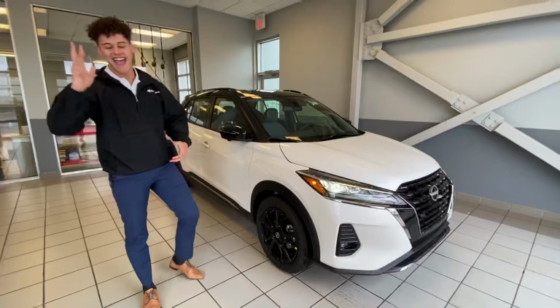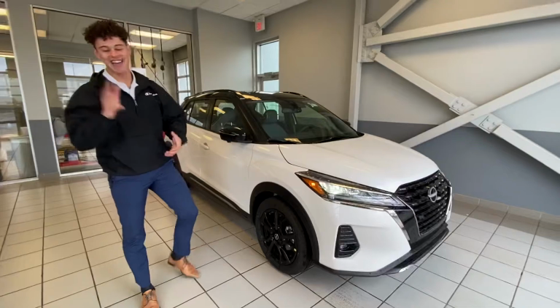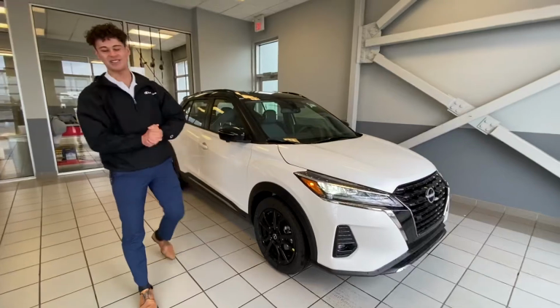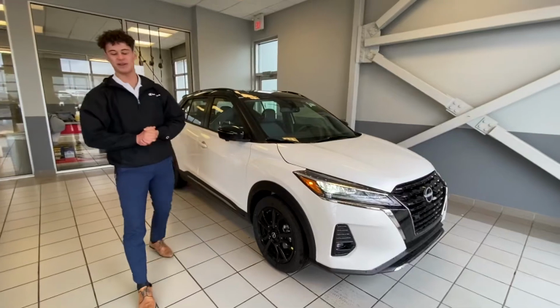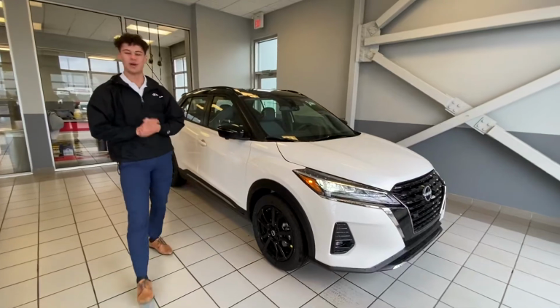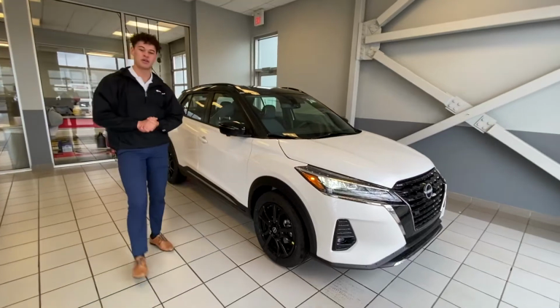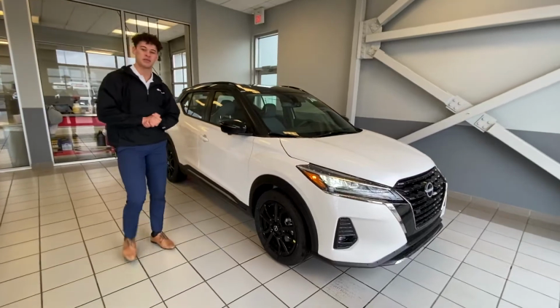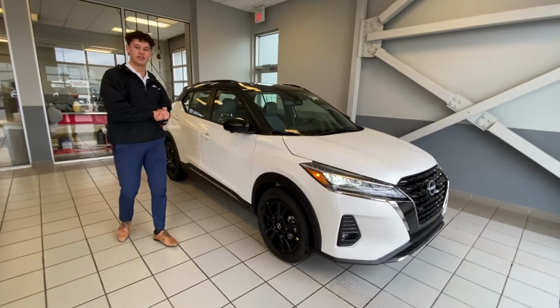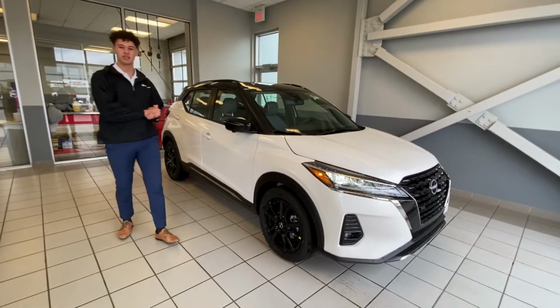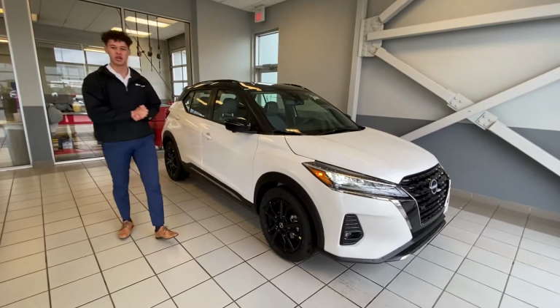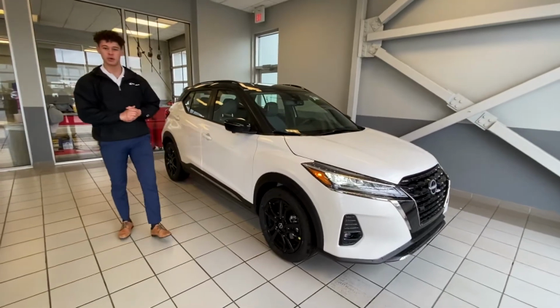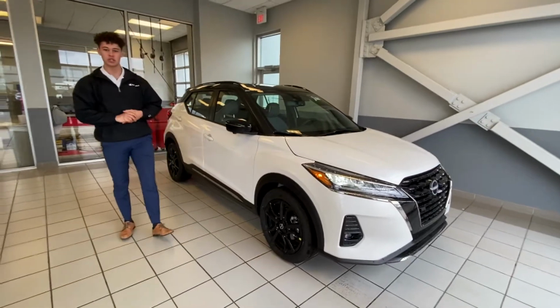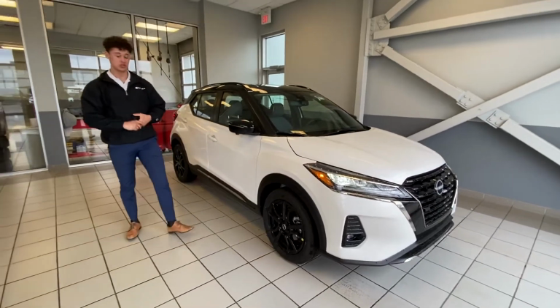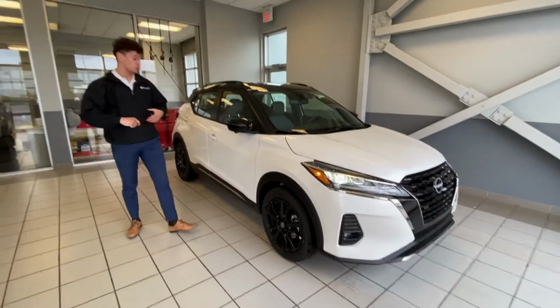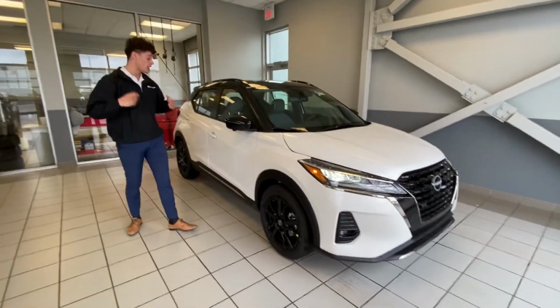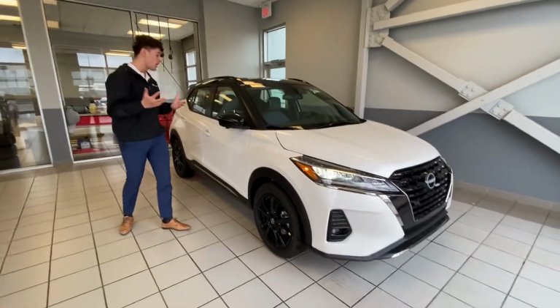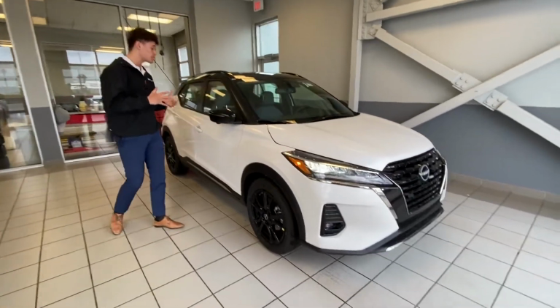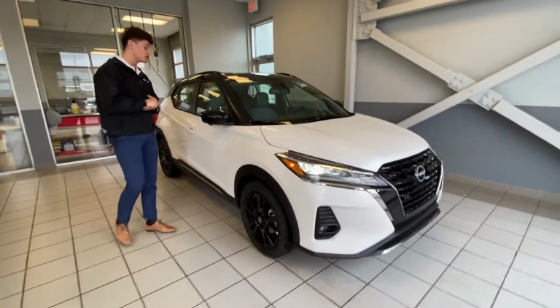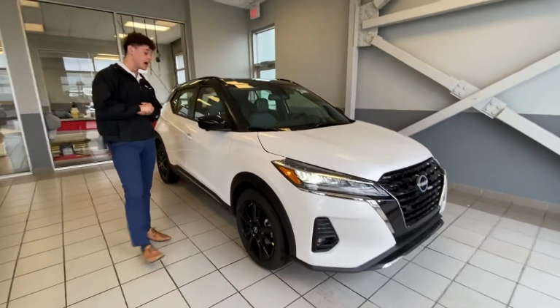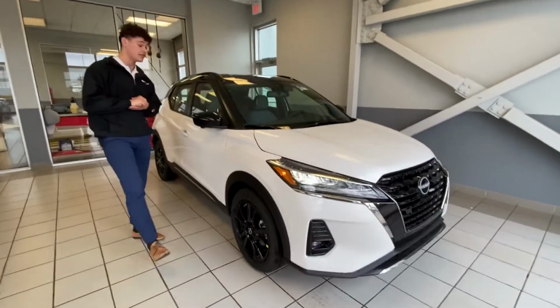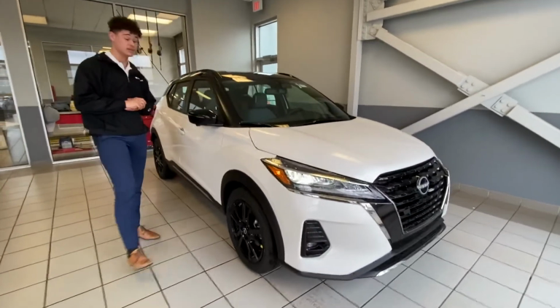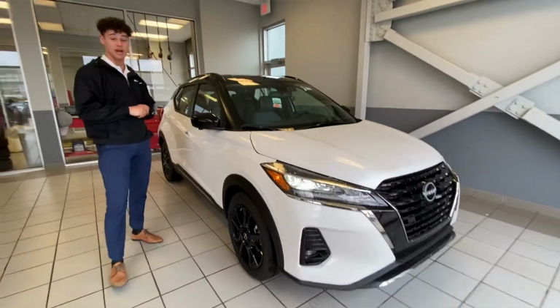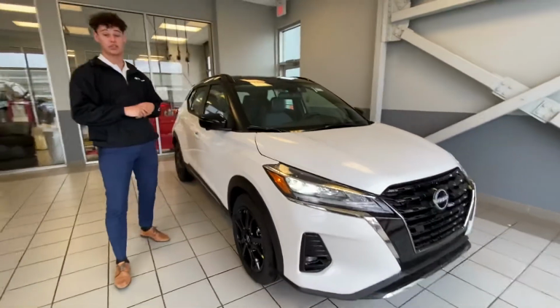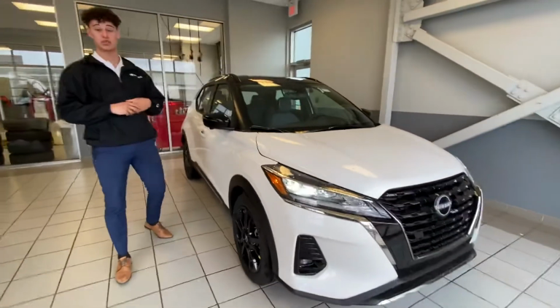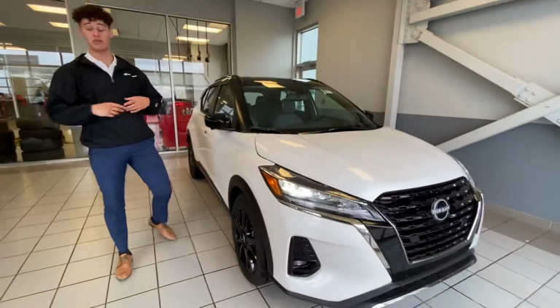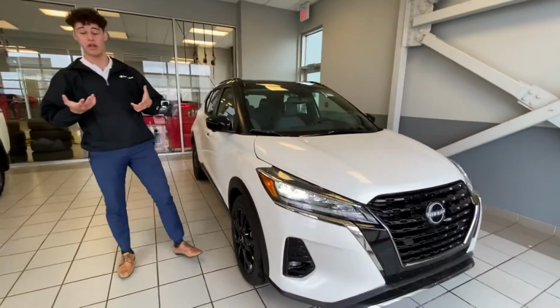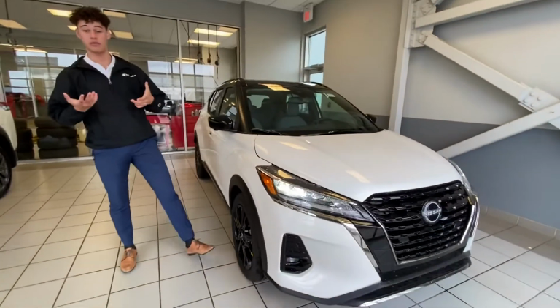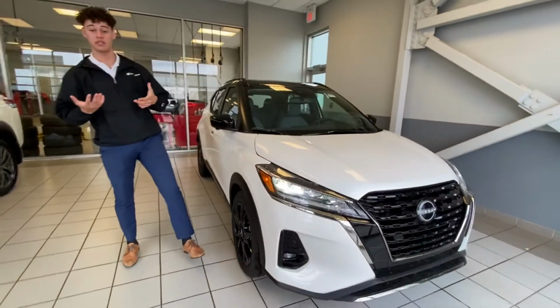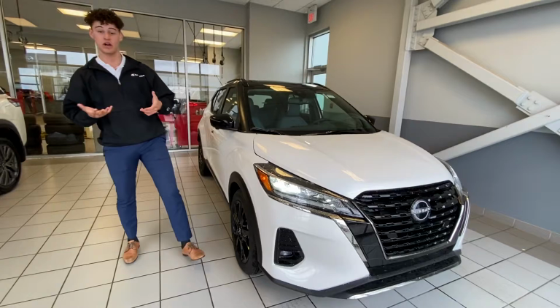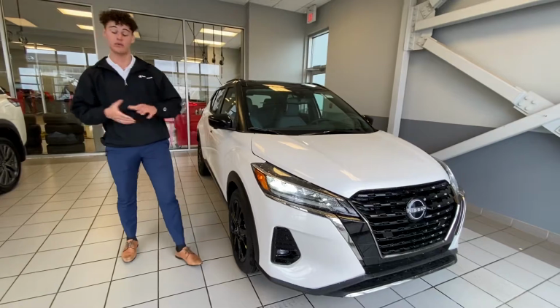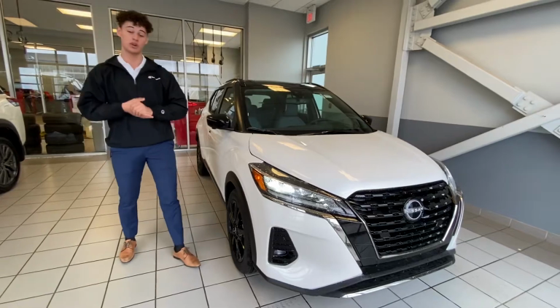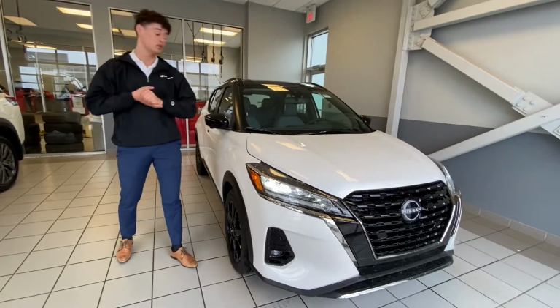Hey there, it's Sam Riley from LA Nissan. I just want to show you this great option I do have here down at the store available for sale for you.